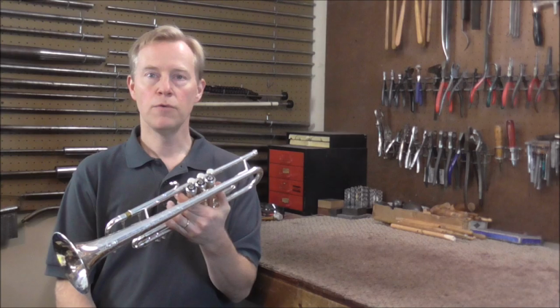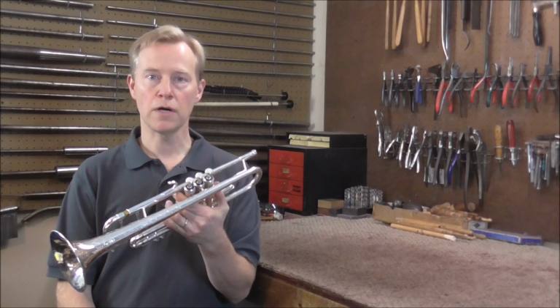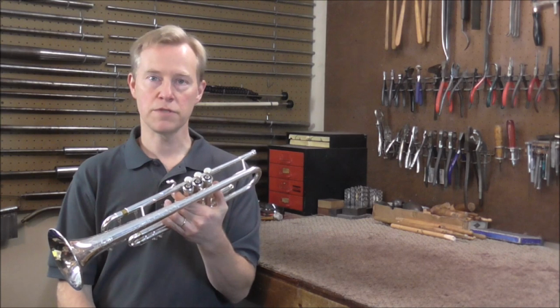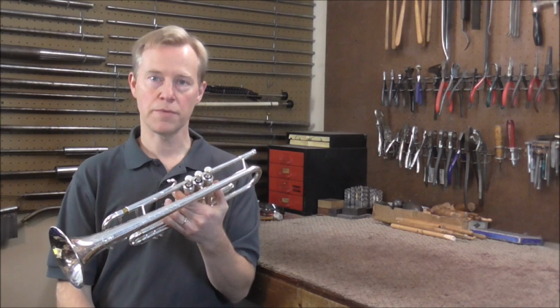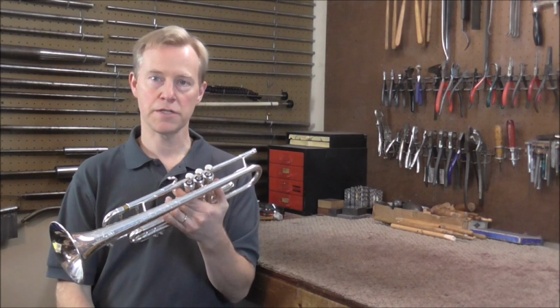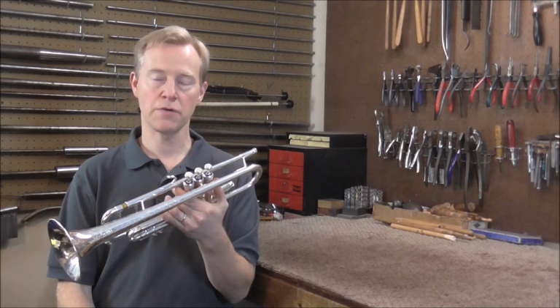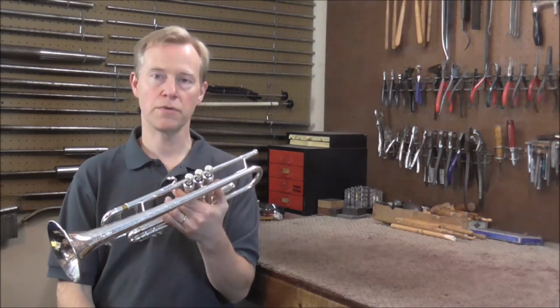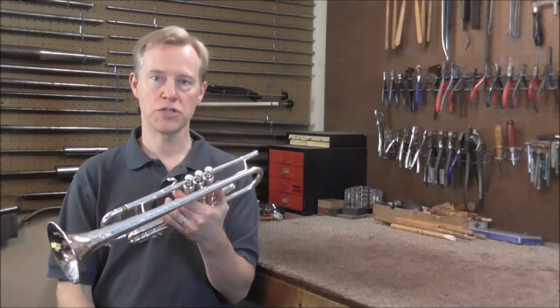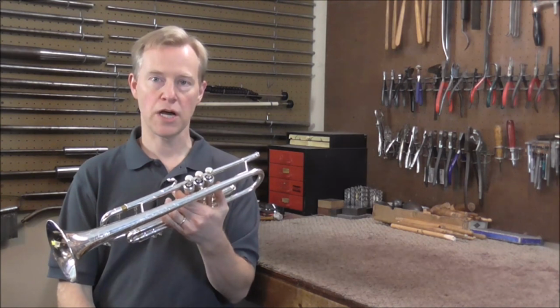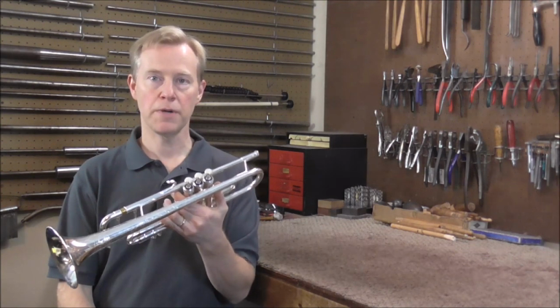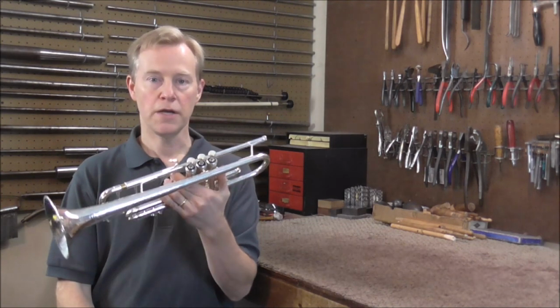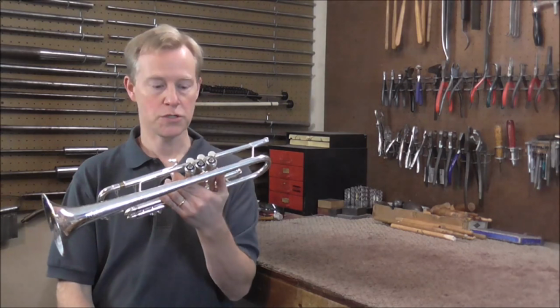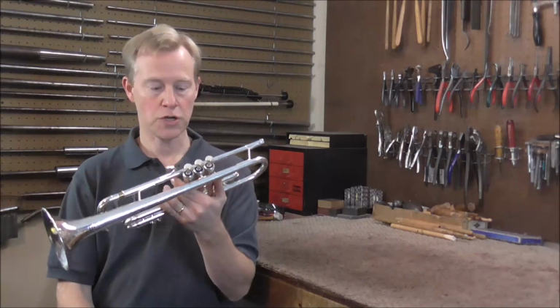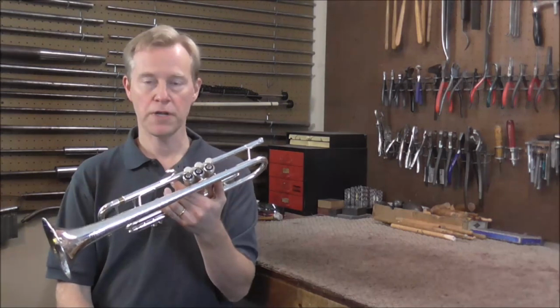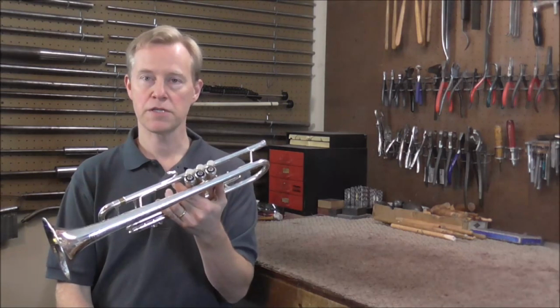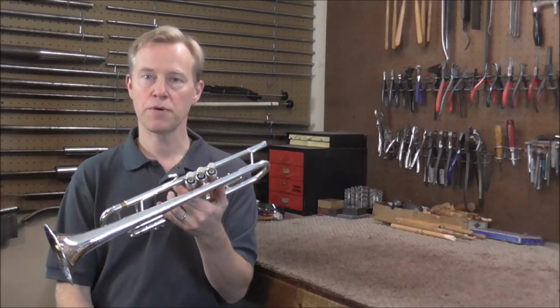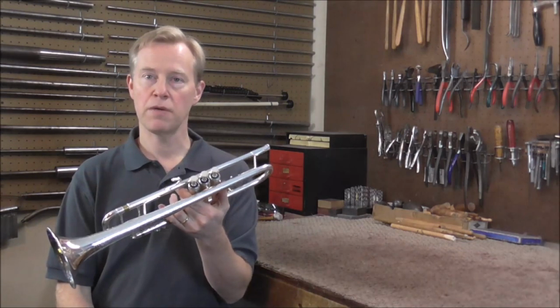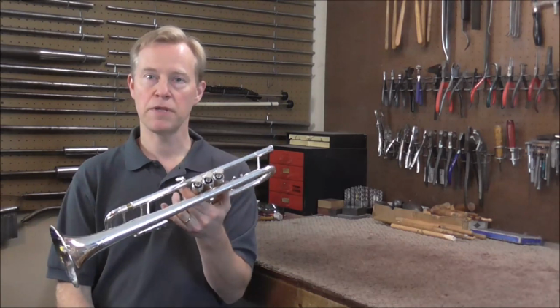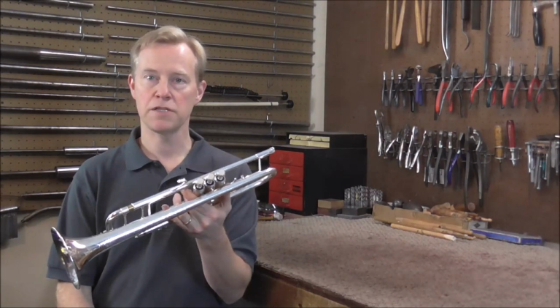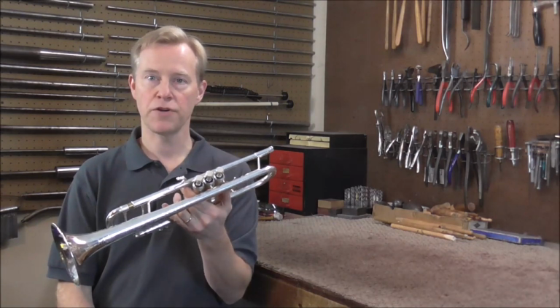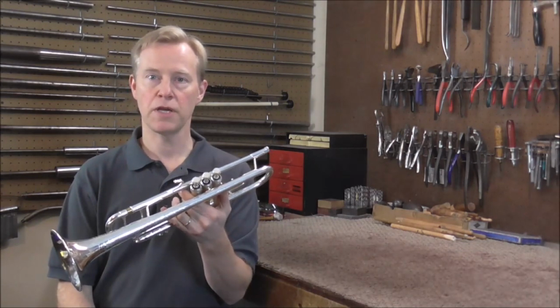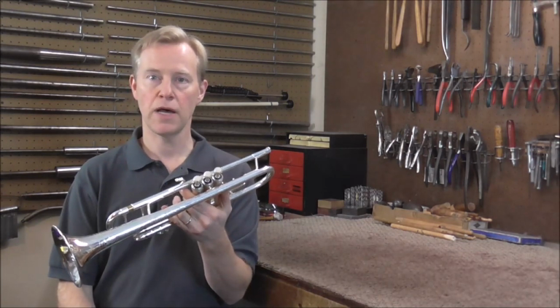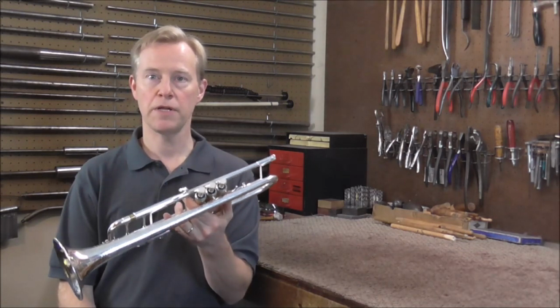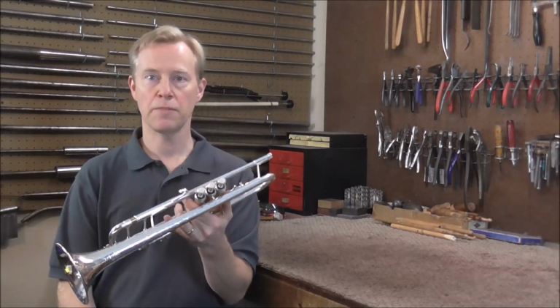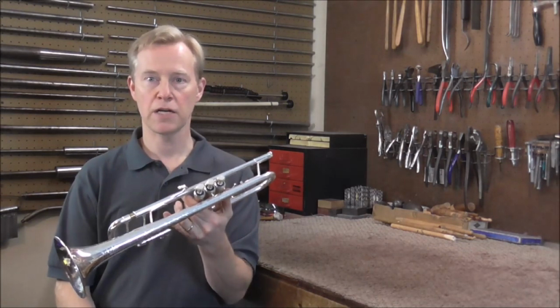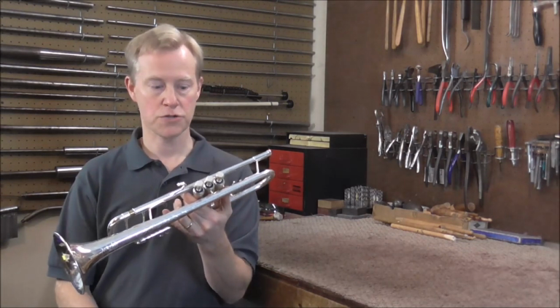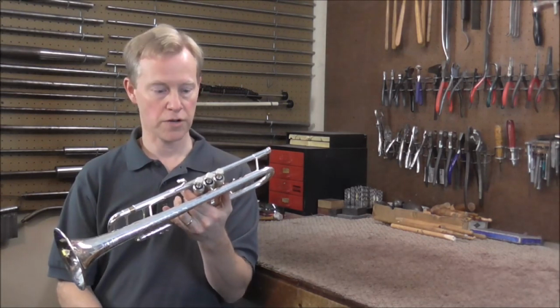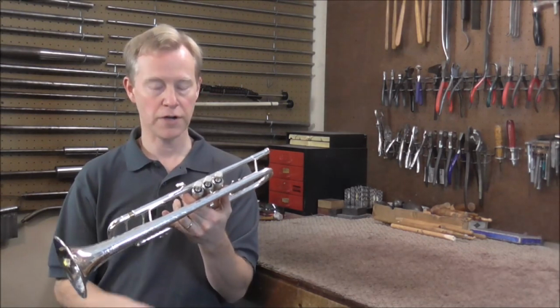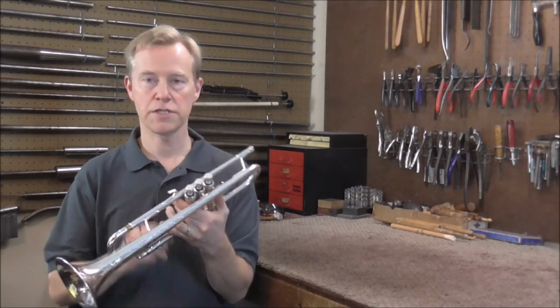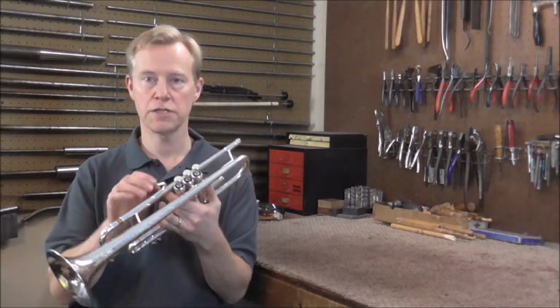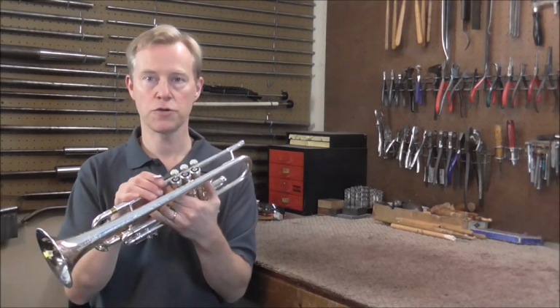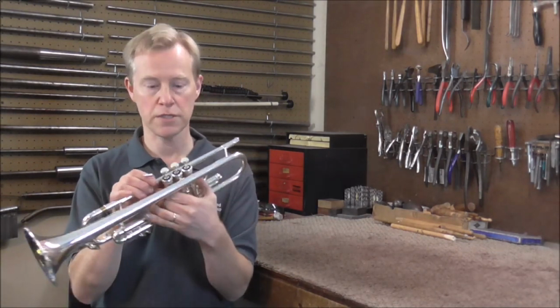Welcome to the Brass and Woodwind Shop. This trumpet has a problem that is very common on Bach Stradivarius instruments.